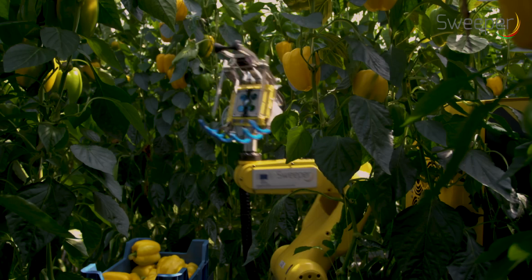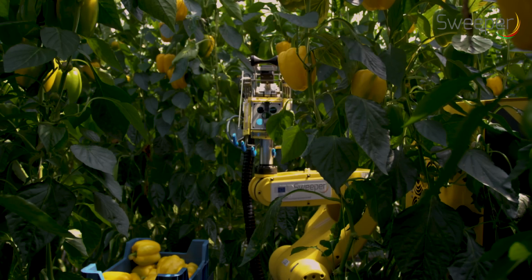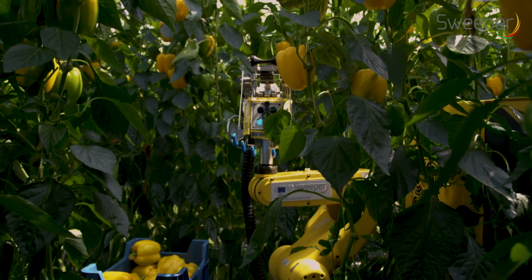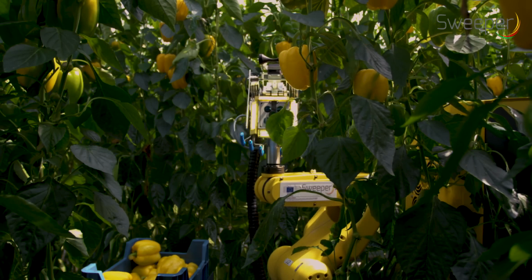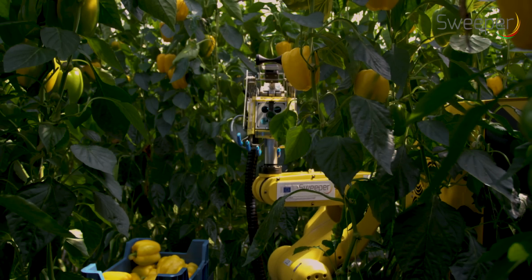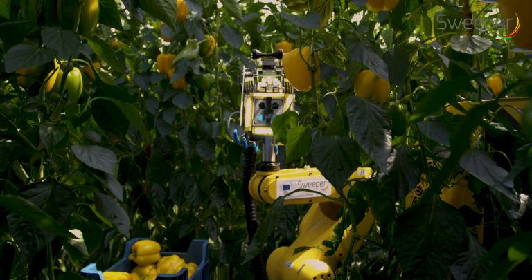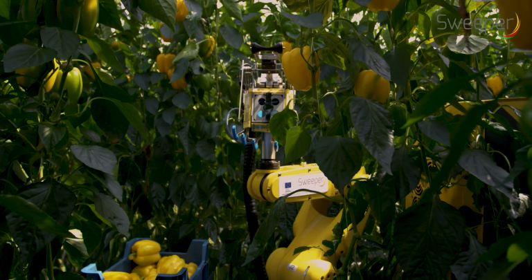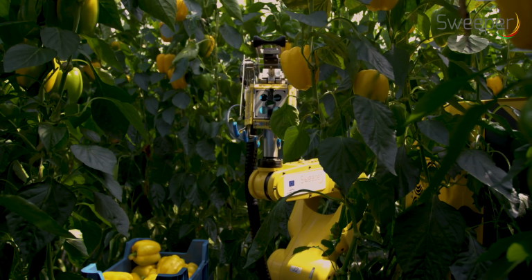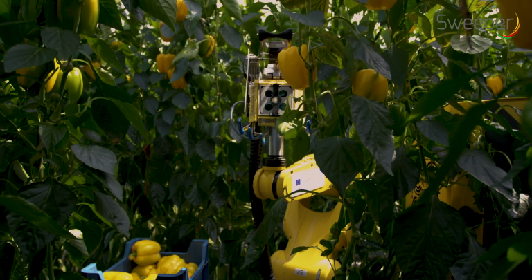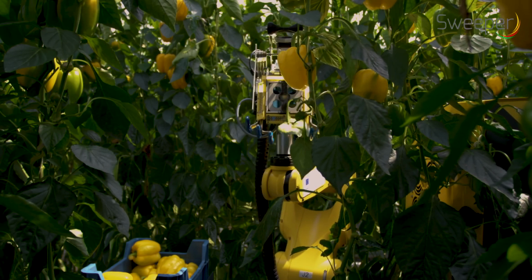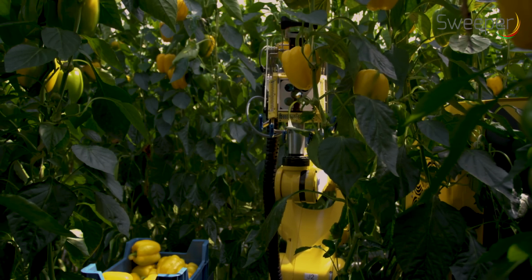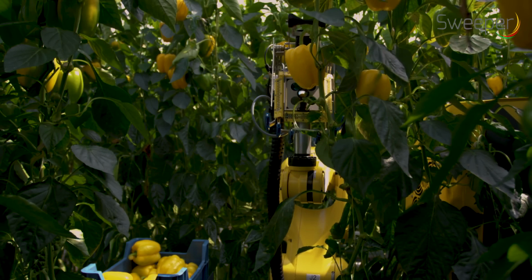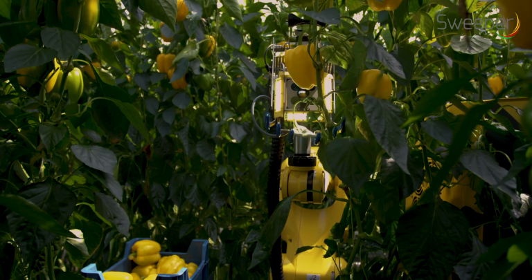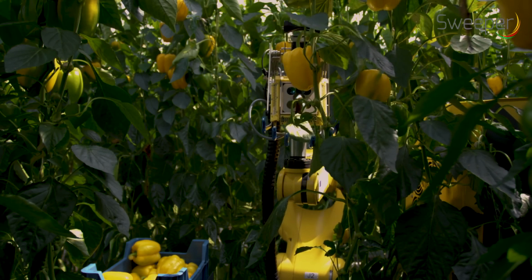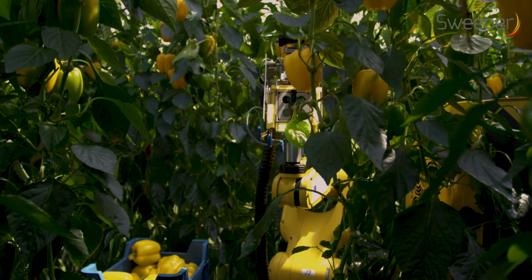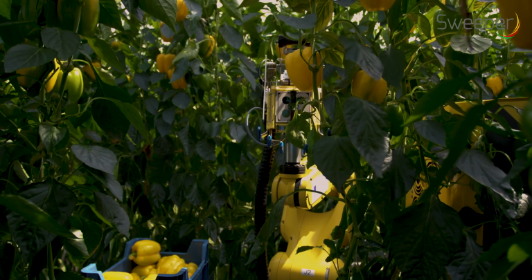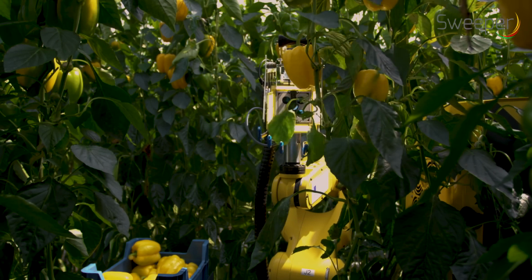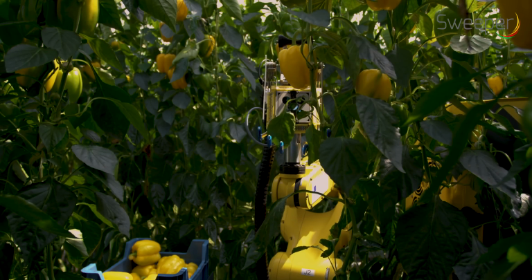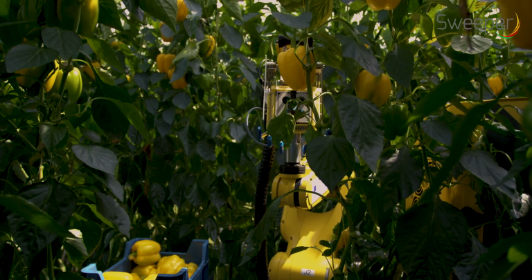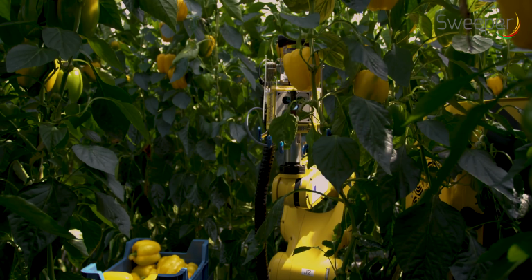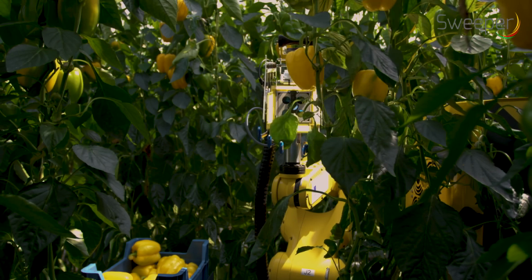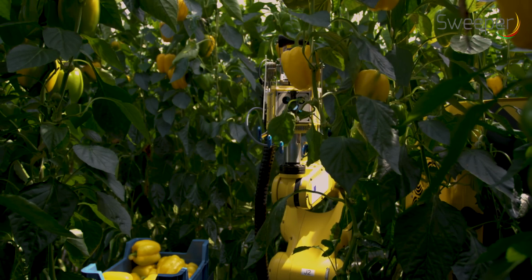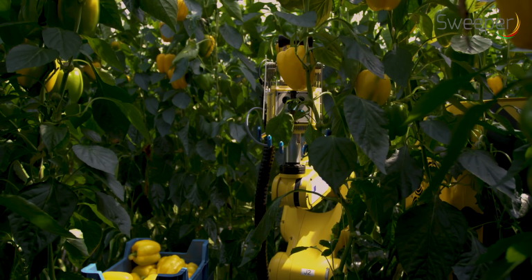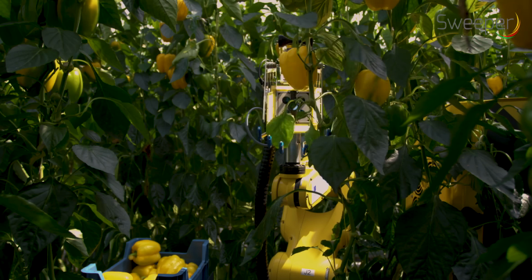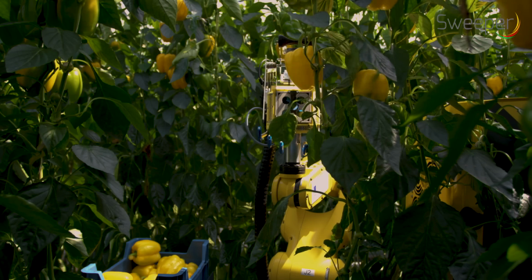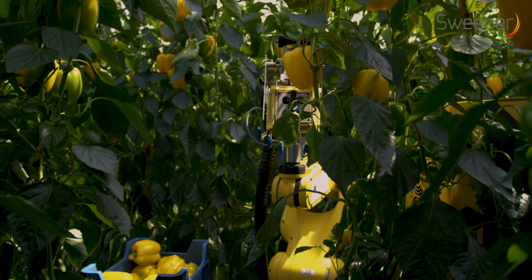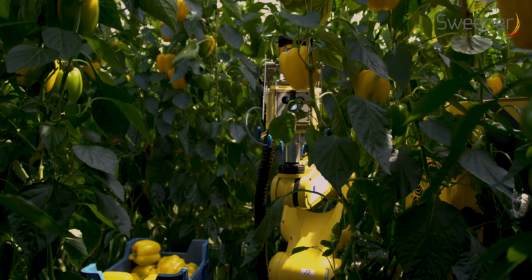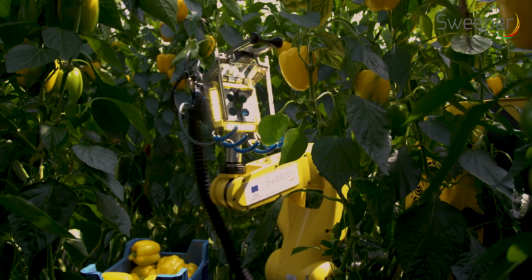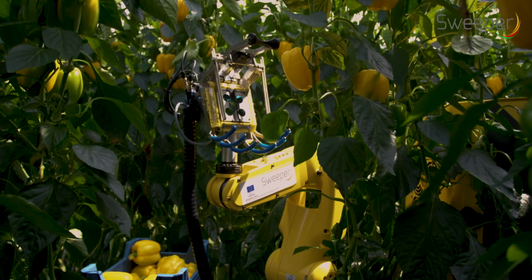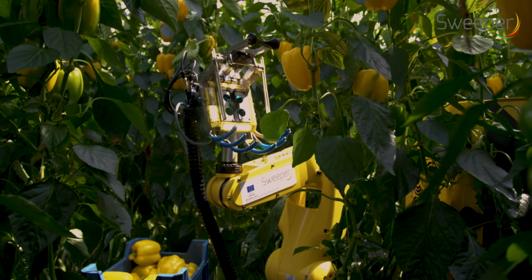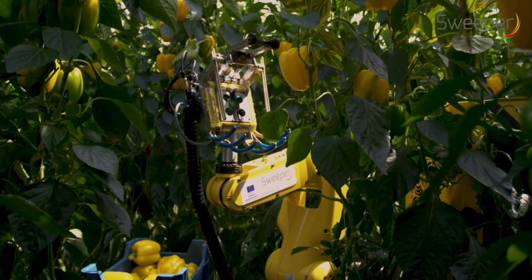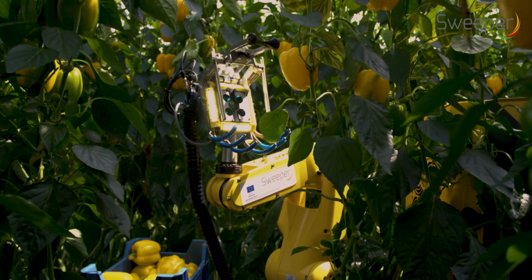Peppers are scanned by looking slightly upwards. By observing the bottom part of the pepper, maturity can easily be detected.